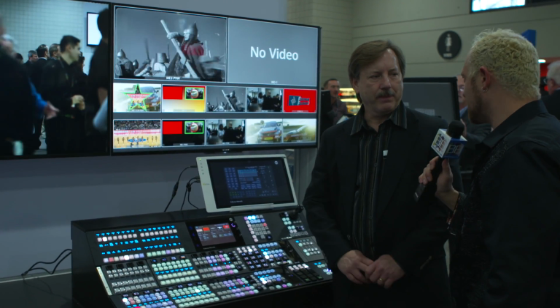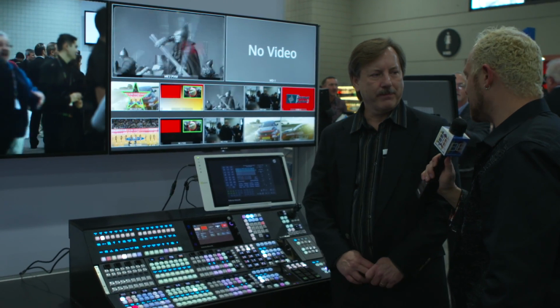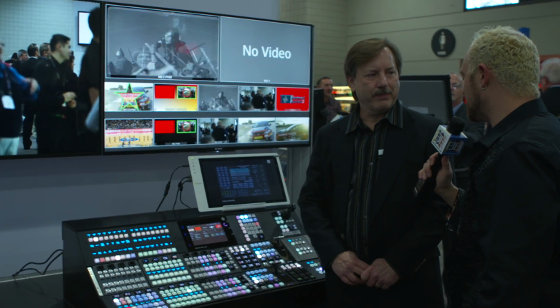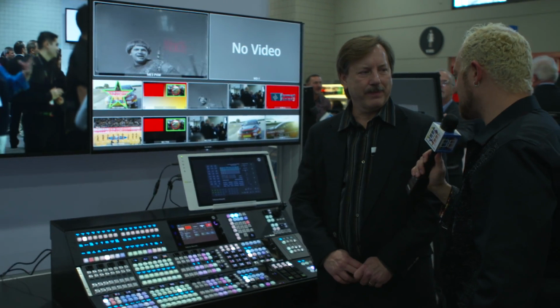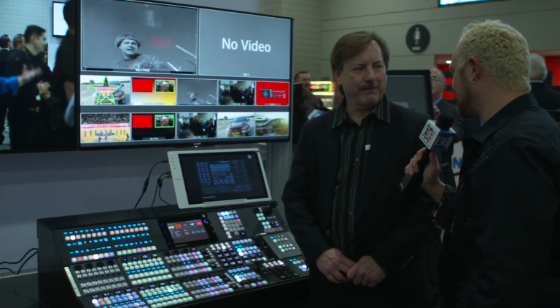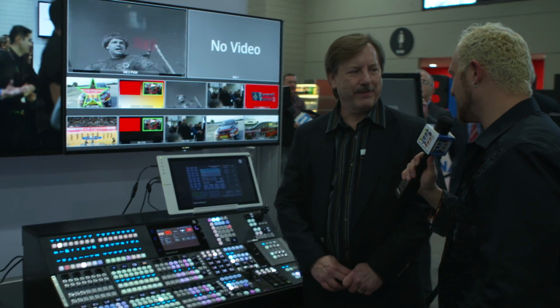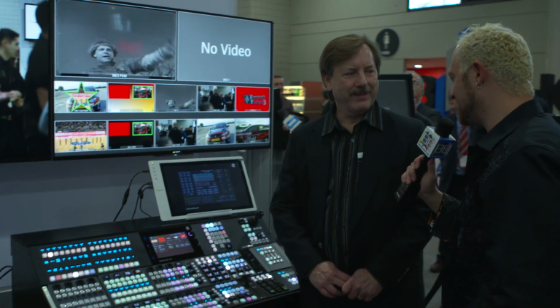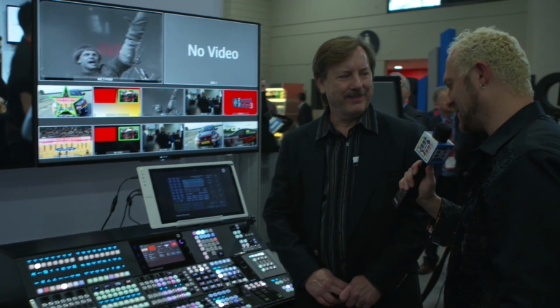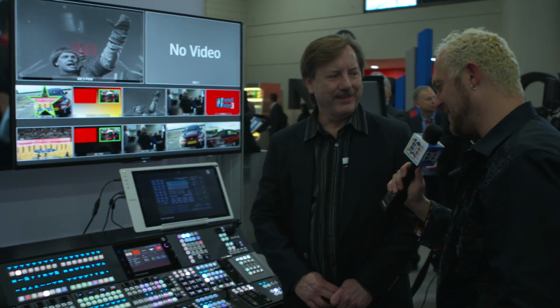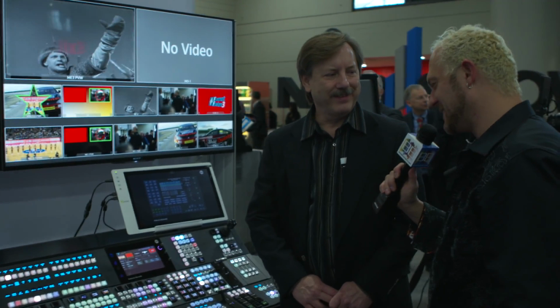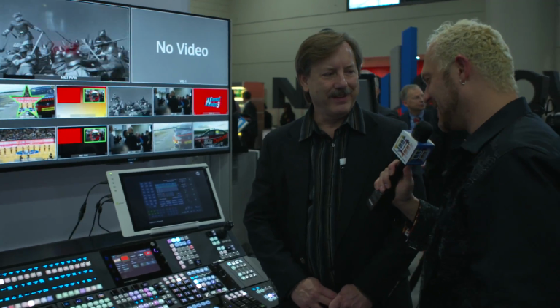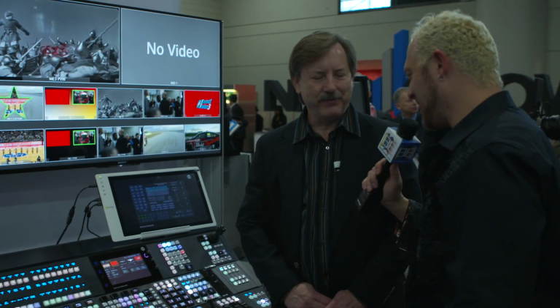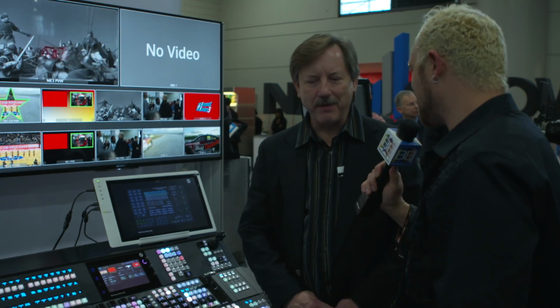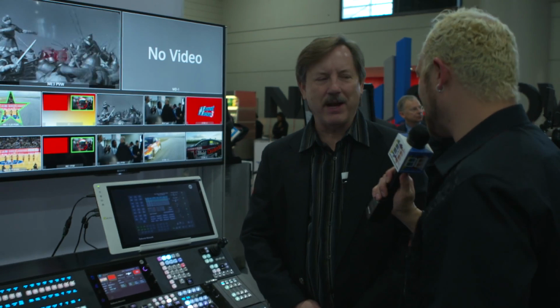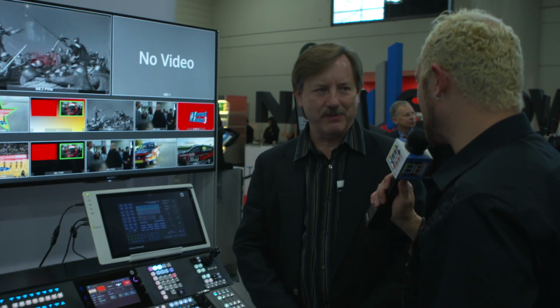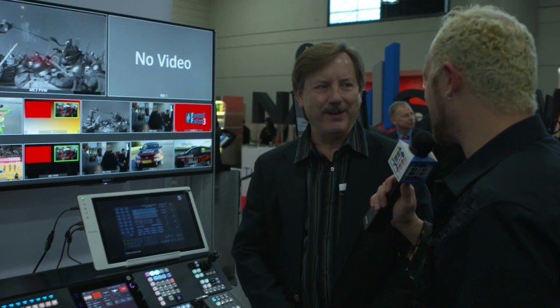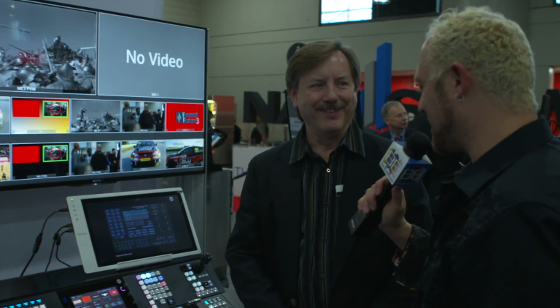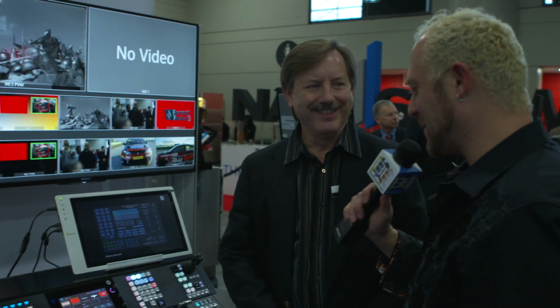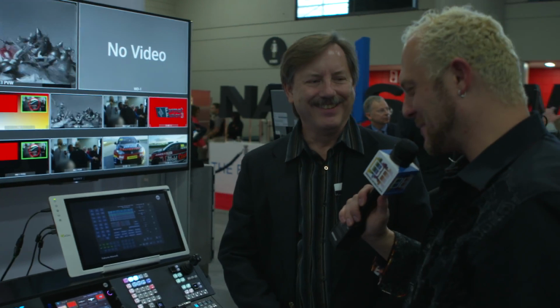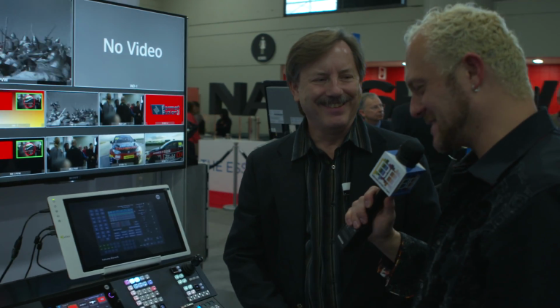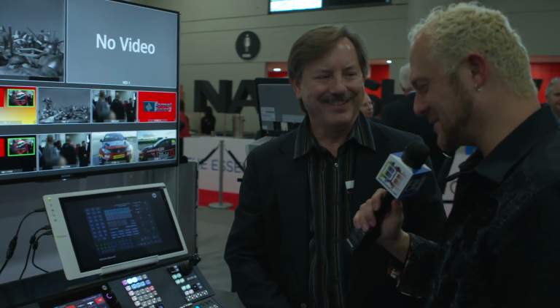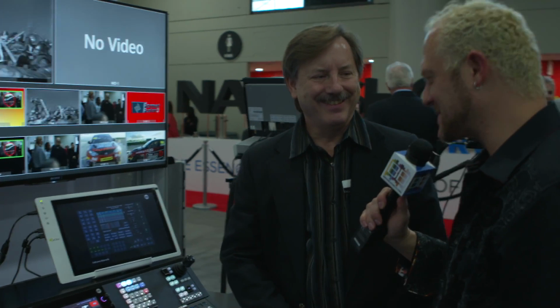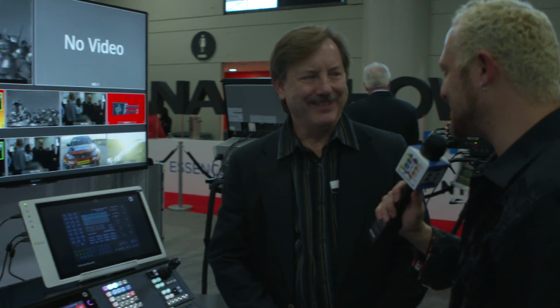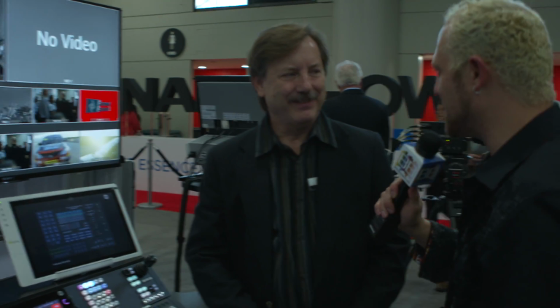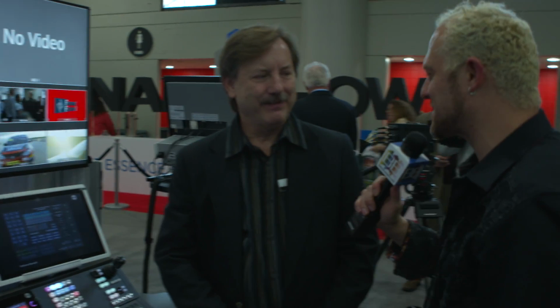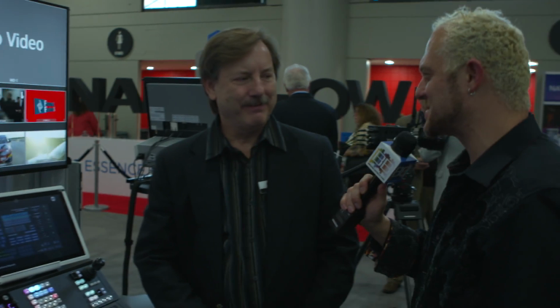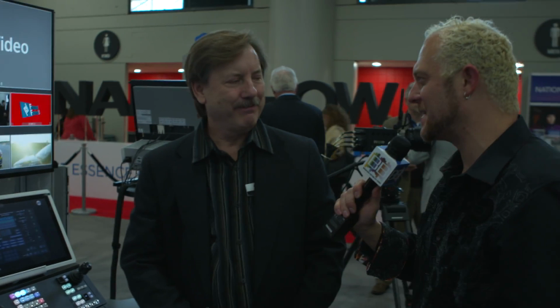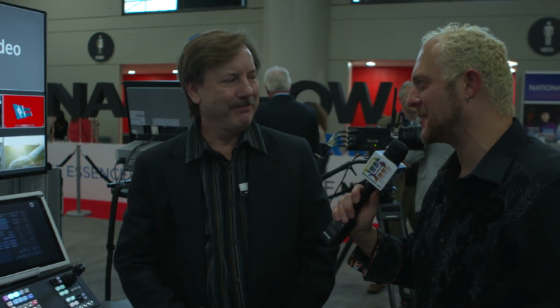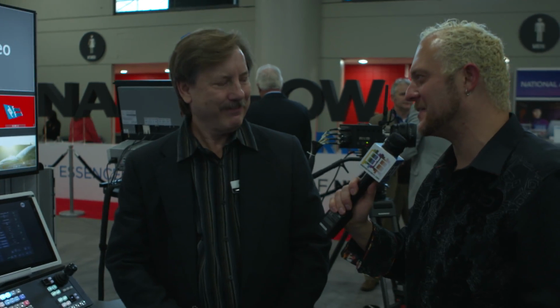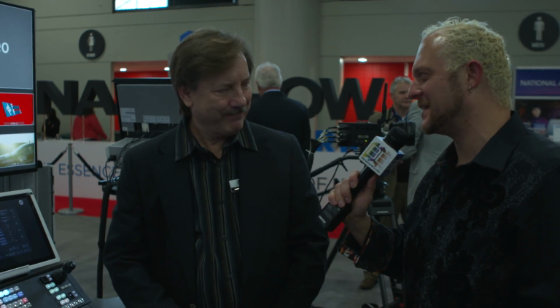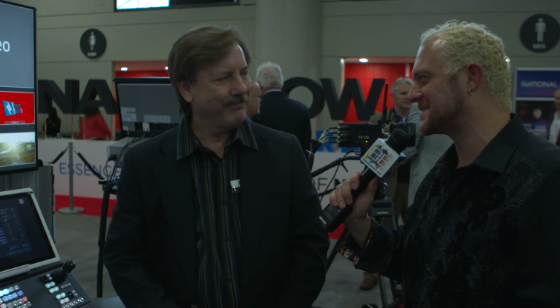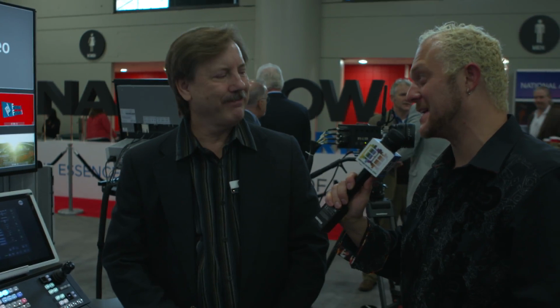I think I found the next toy that I want, so I'll have to find a way to put it to use. Thank you so much, Ken Schneider of SAM.